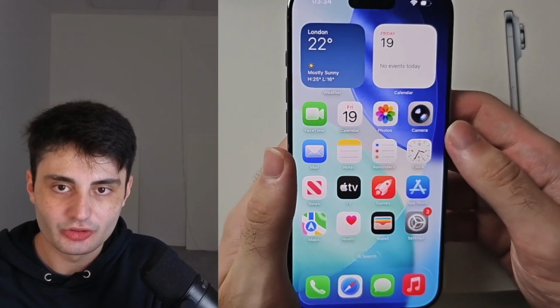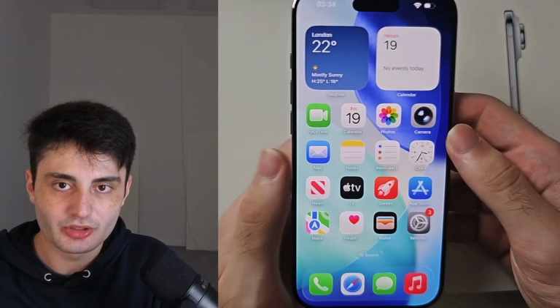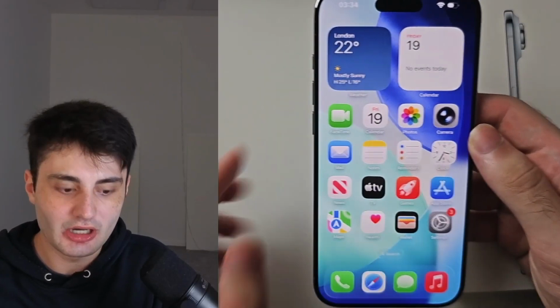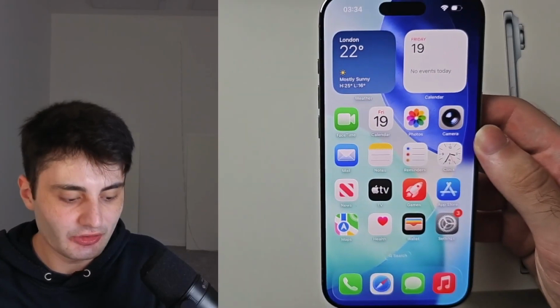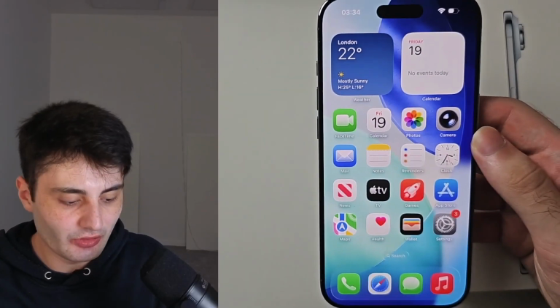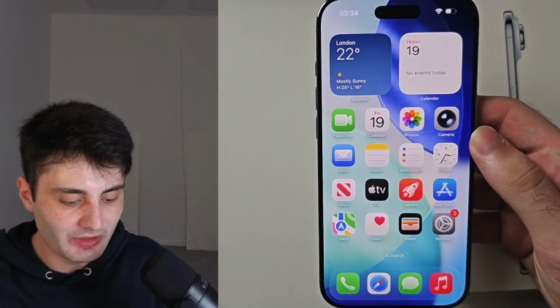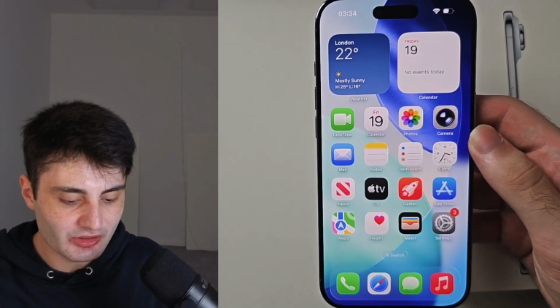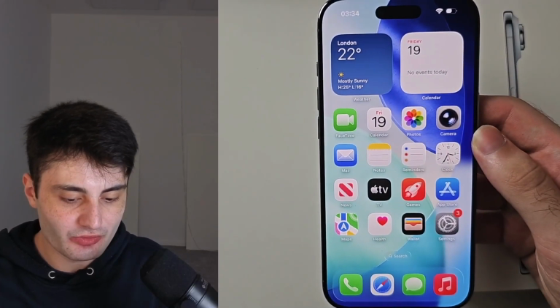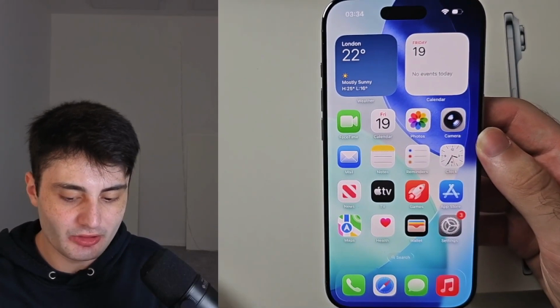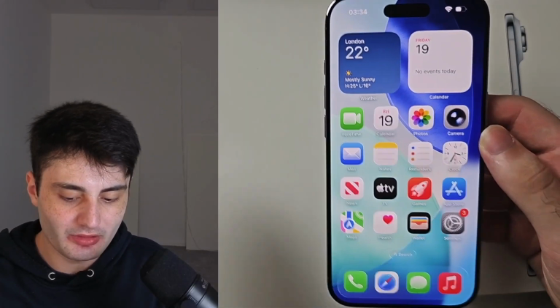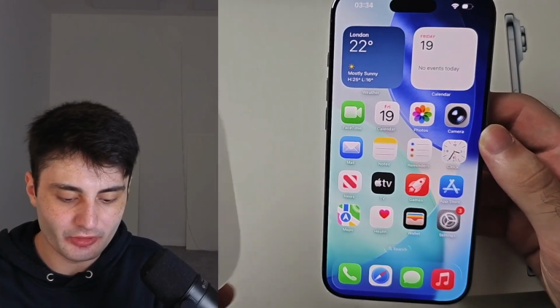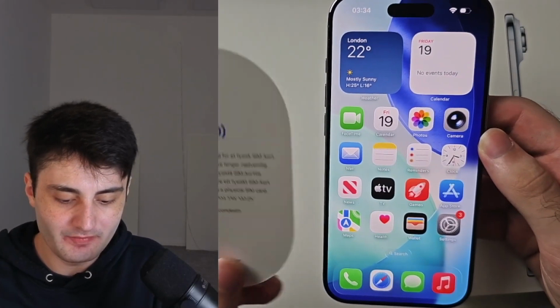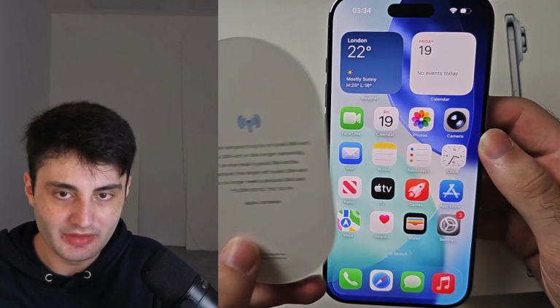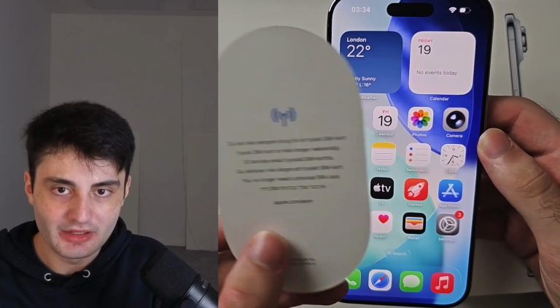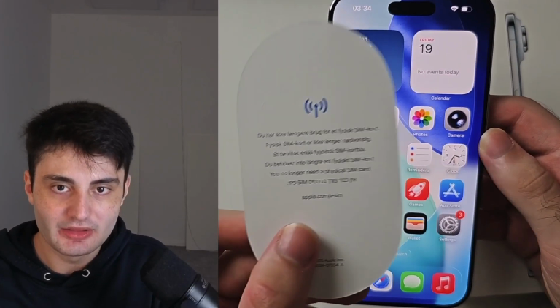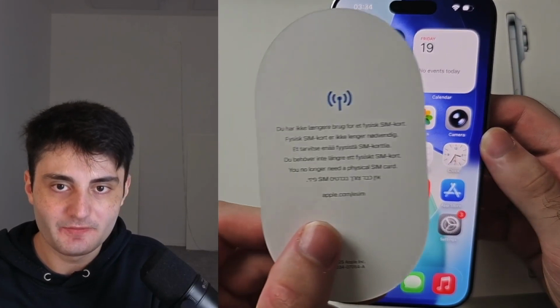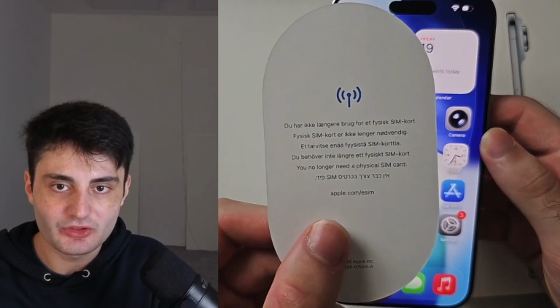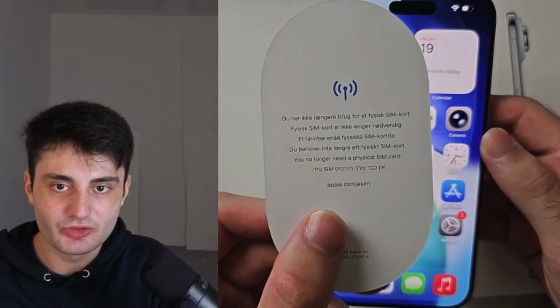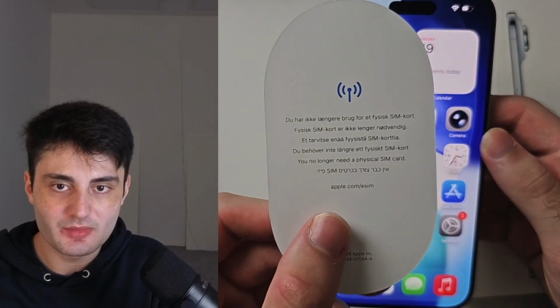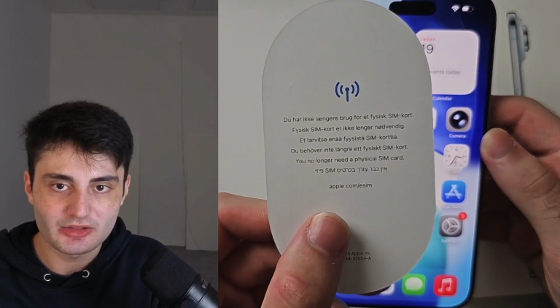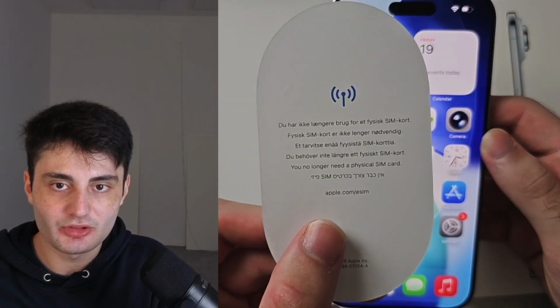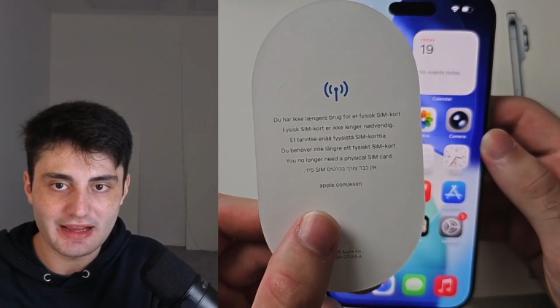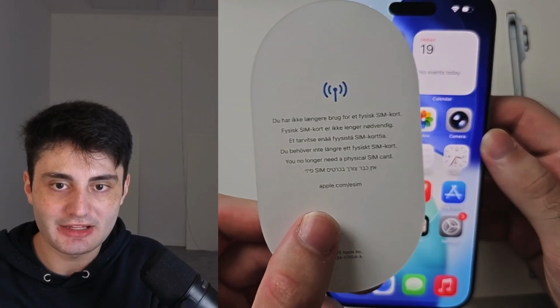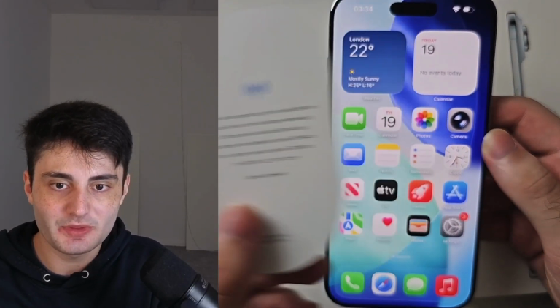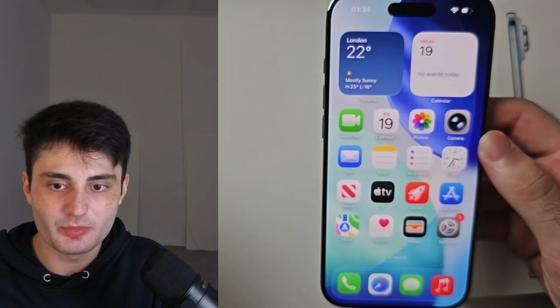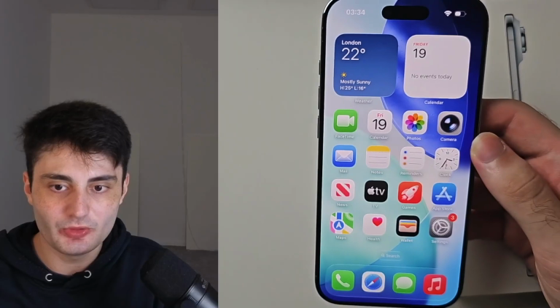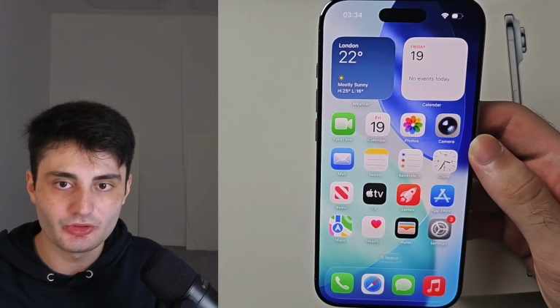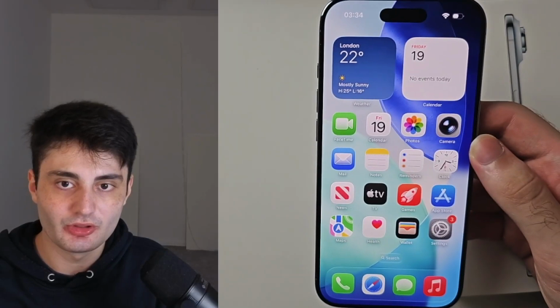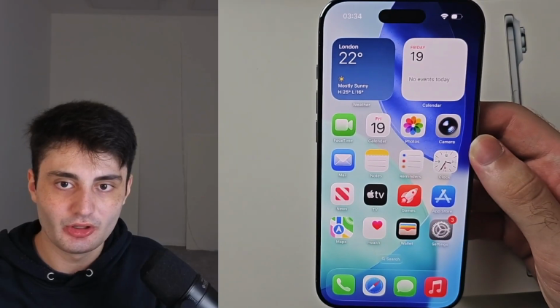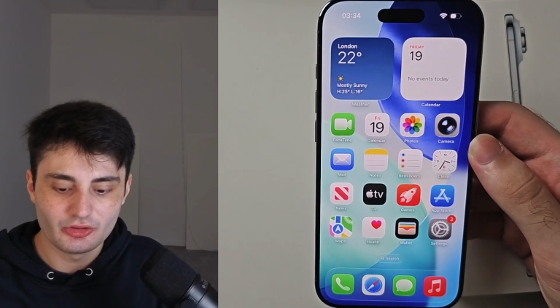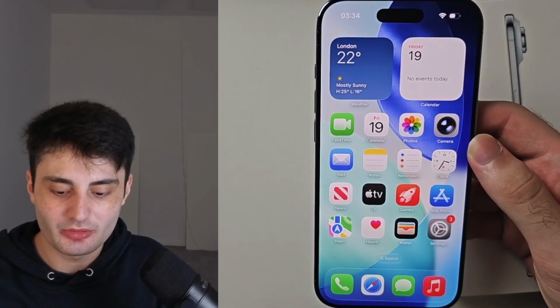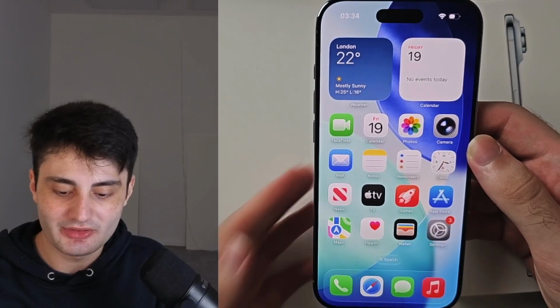Regardless of which country you are from, the physical SIM card slot has been removed. So instead, you will need to use eSIM.